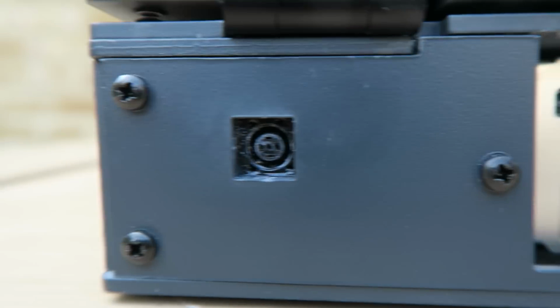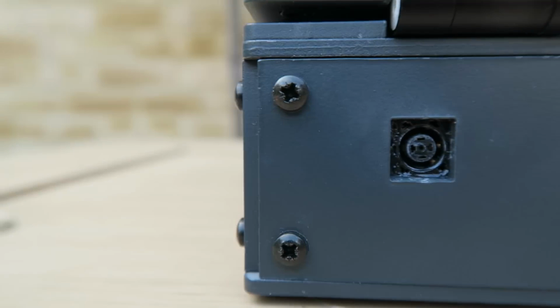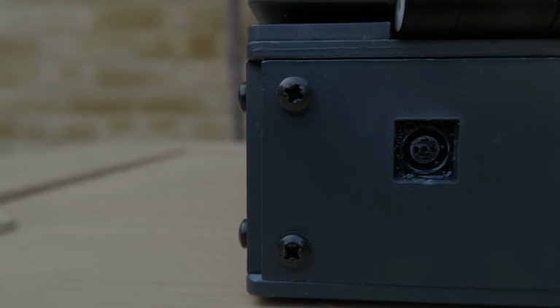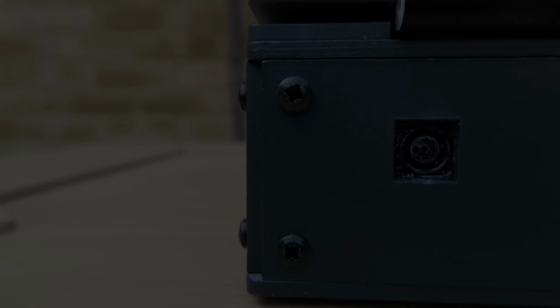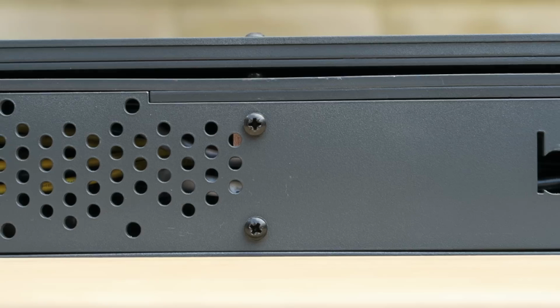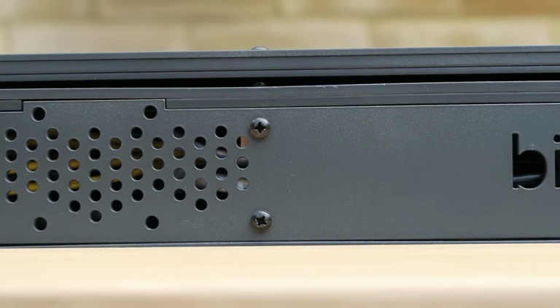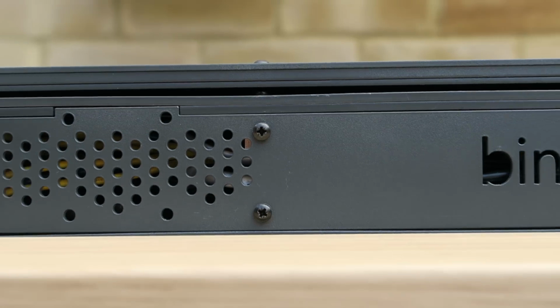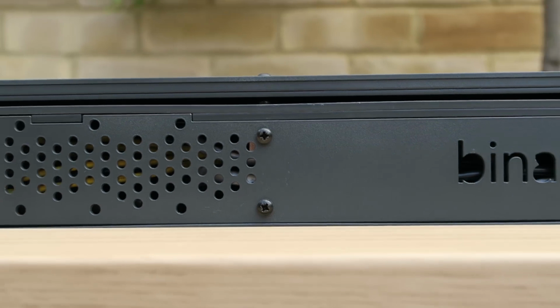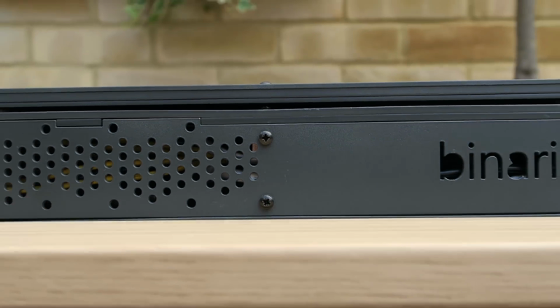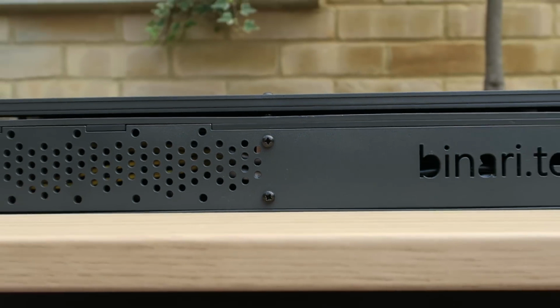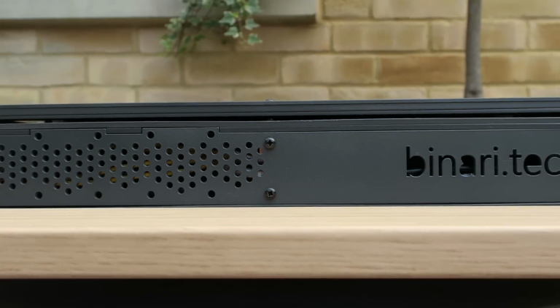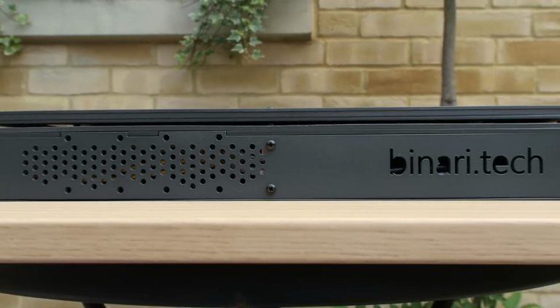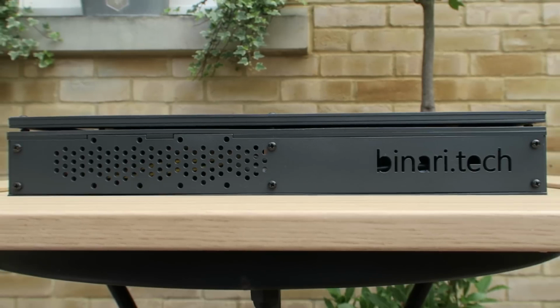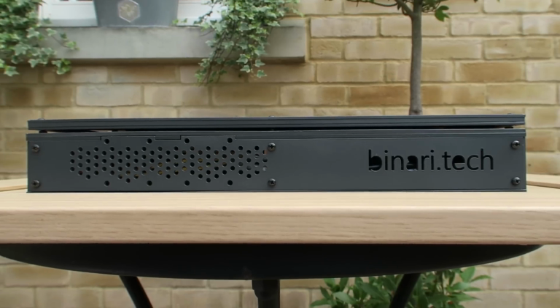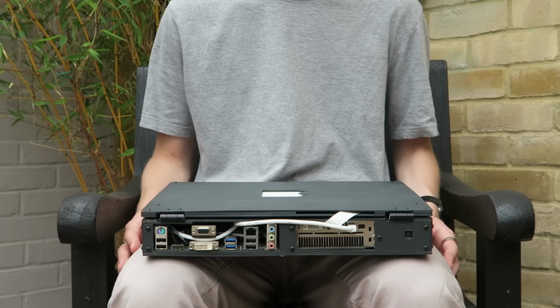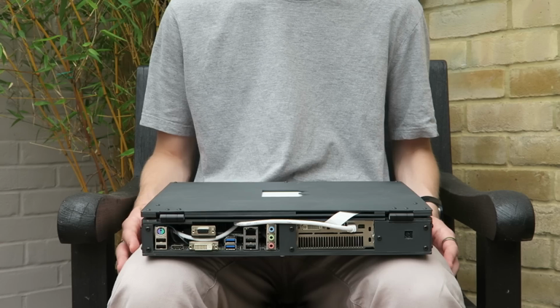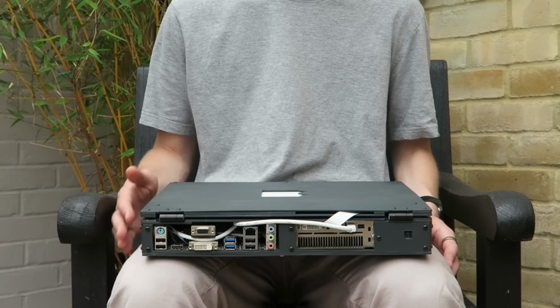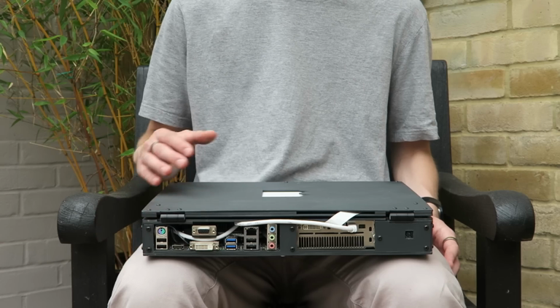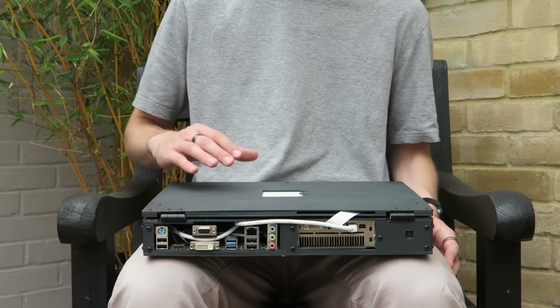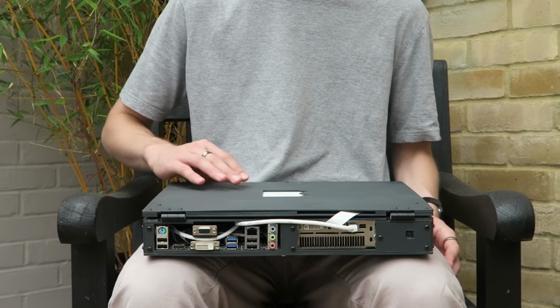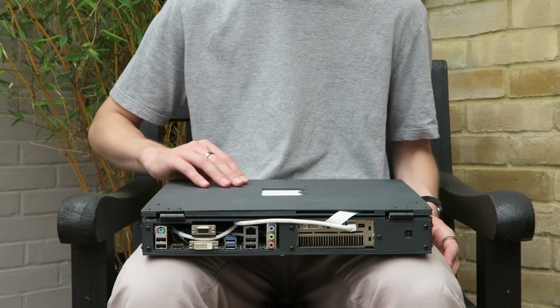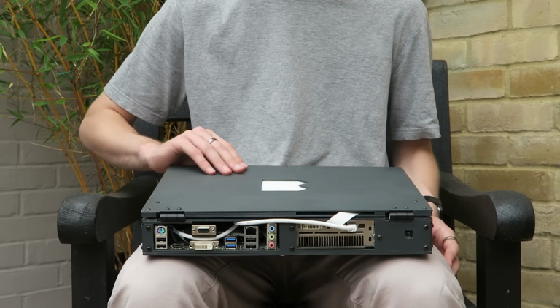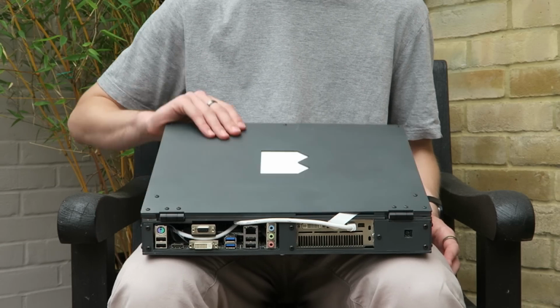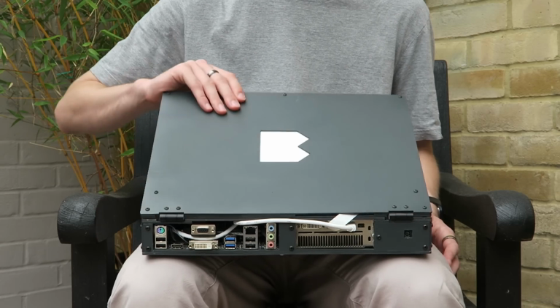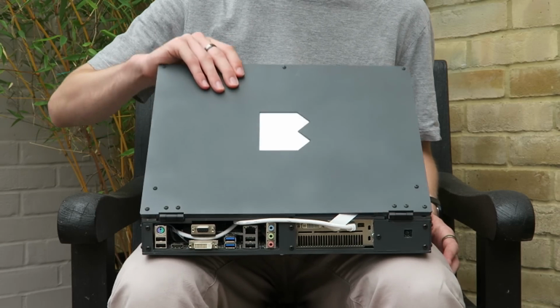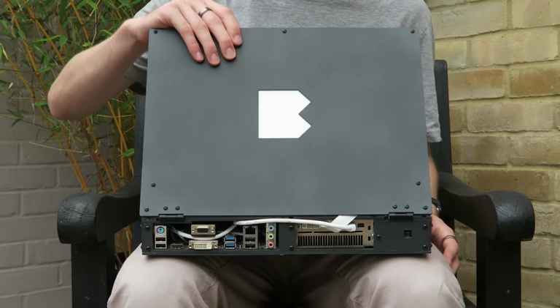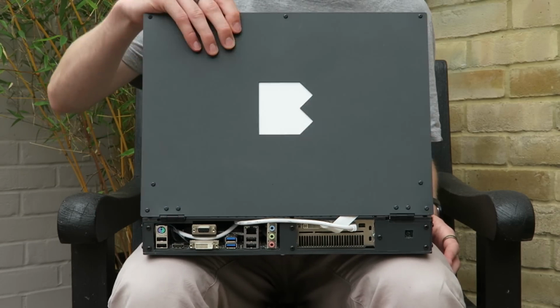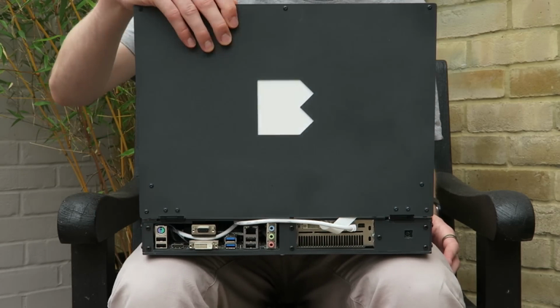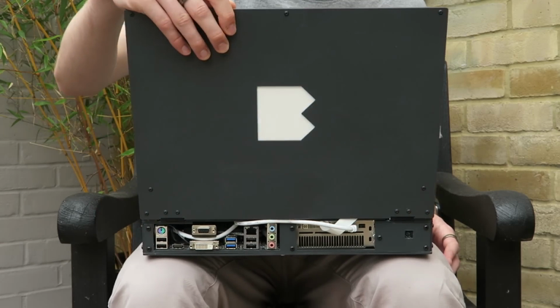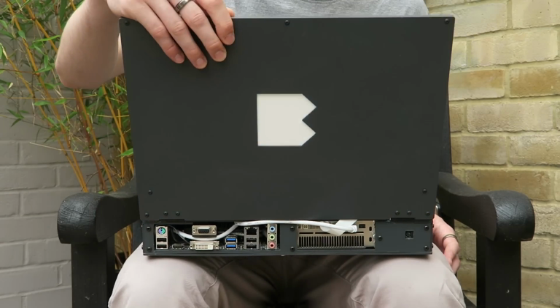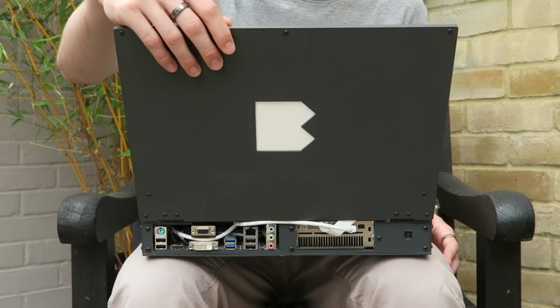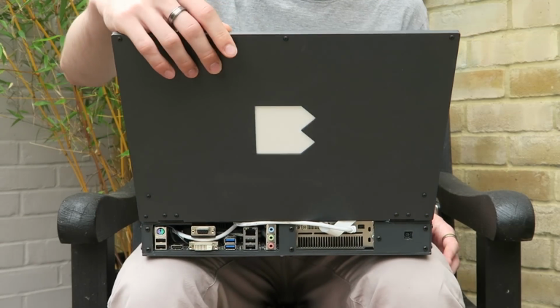This is Slabtop. Slabtop is a portable desktop replacement enclosure.